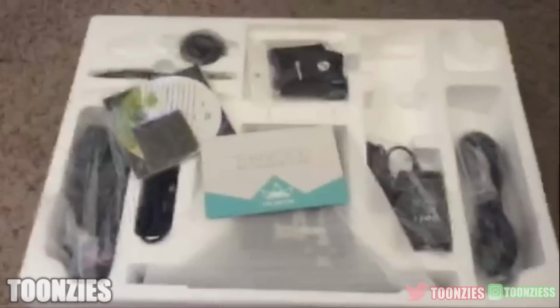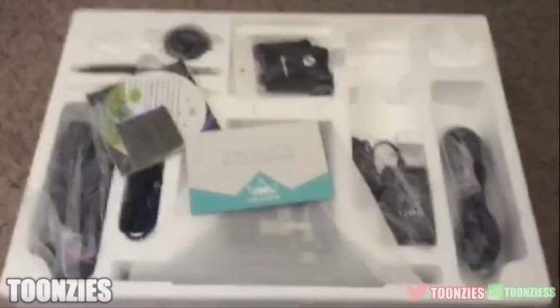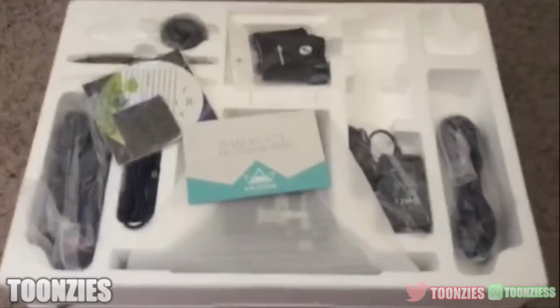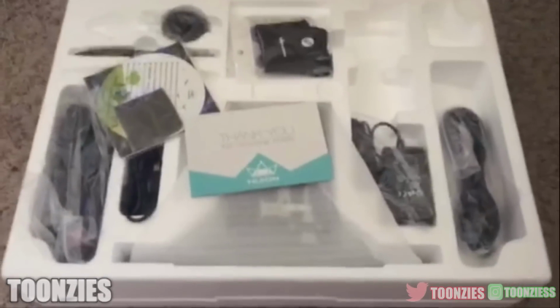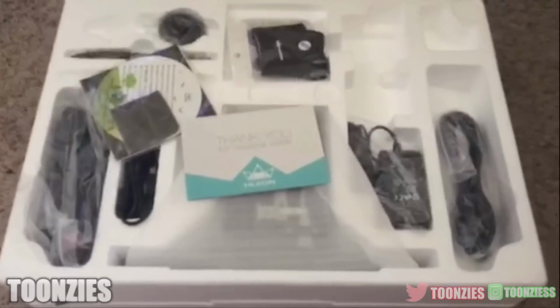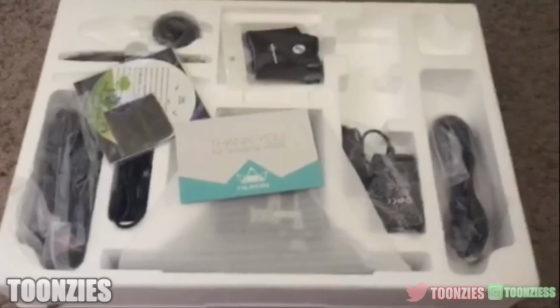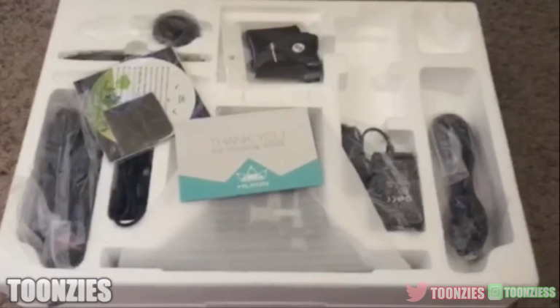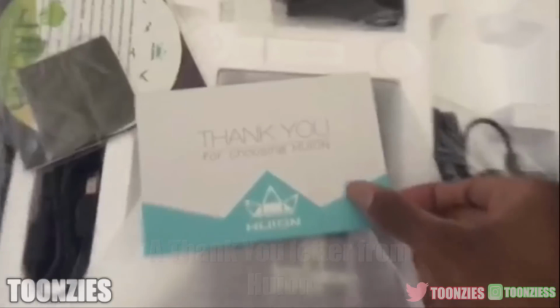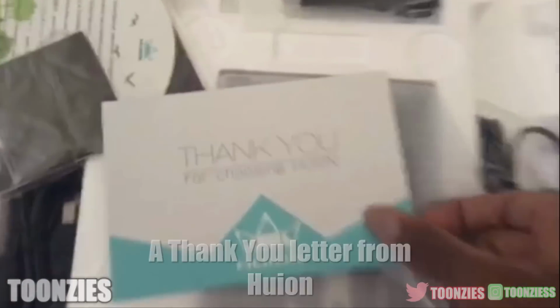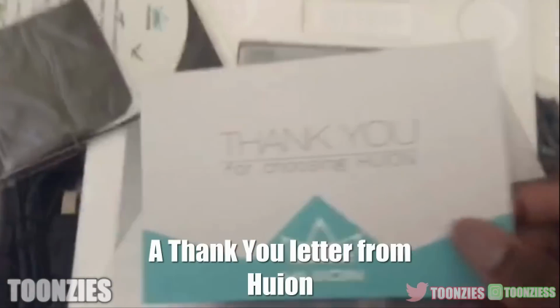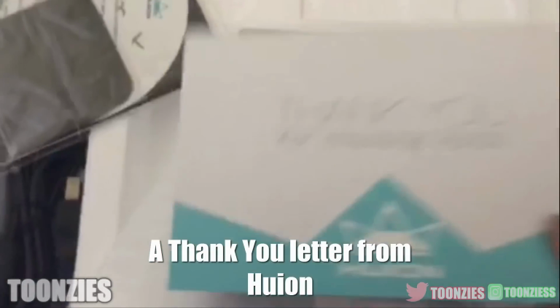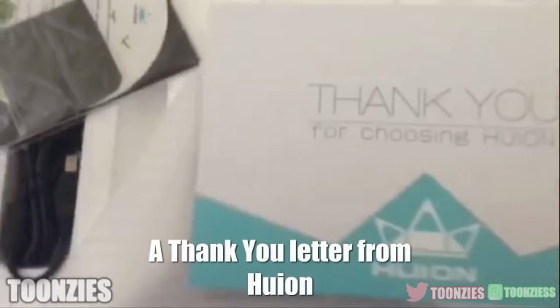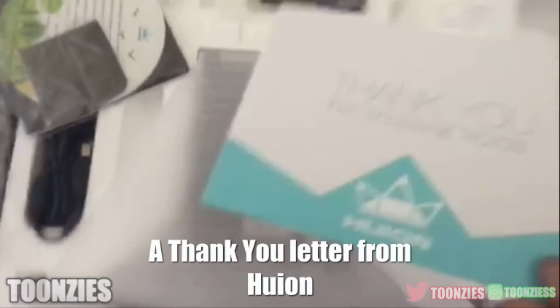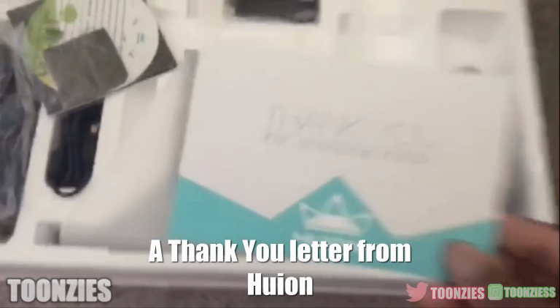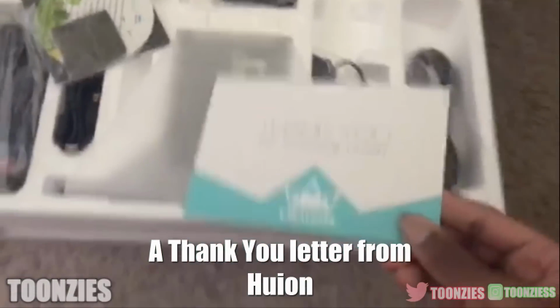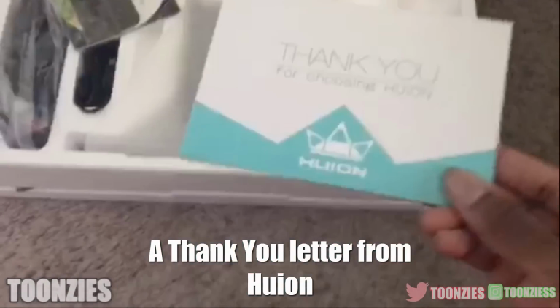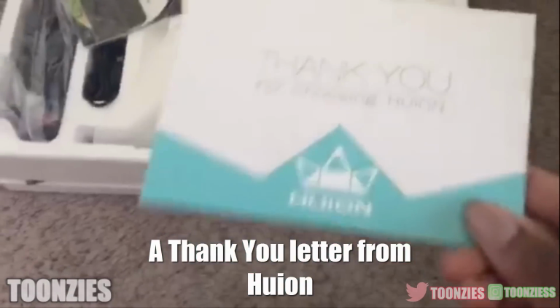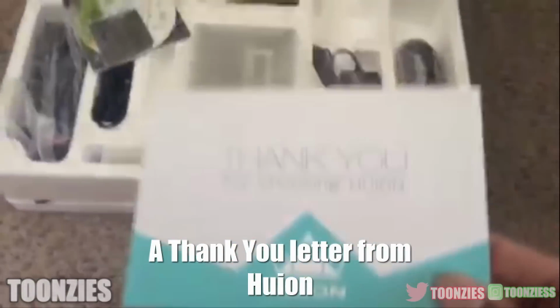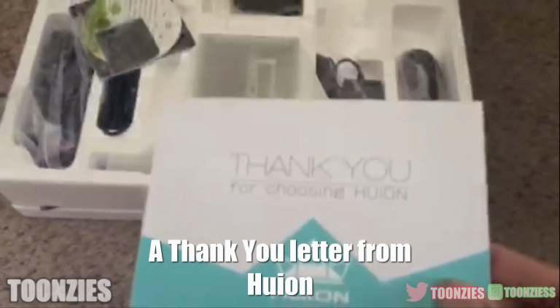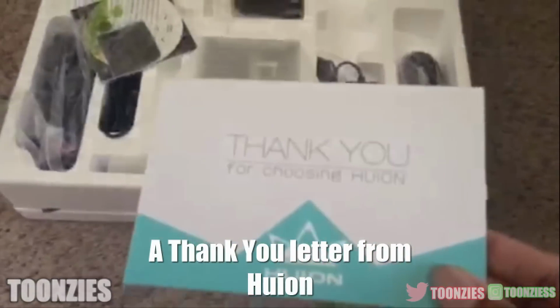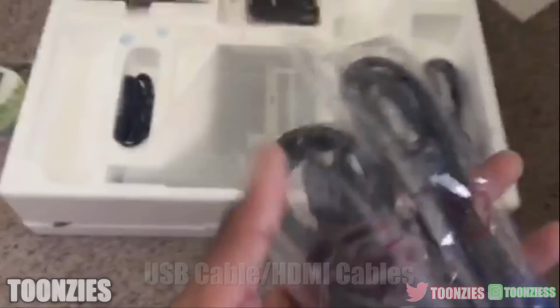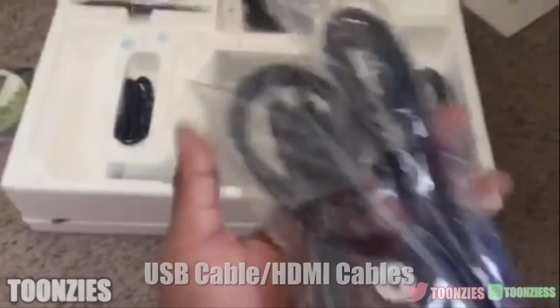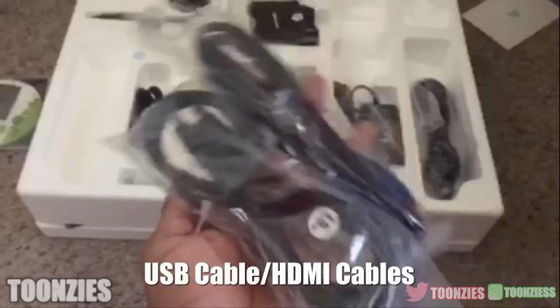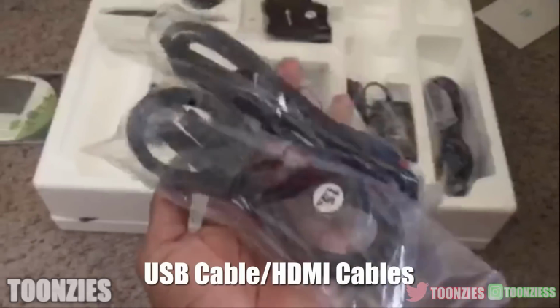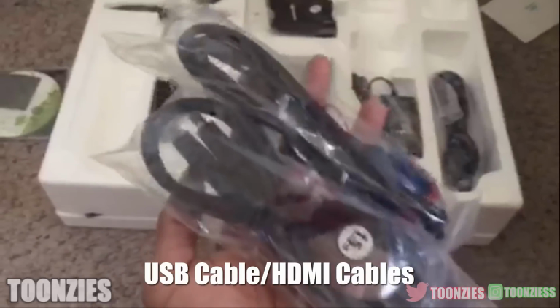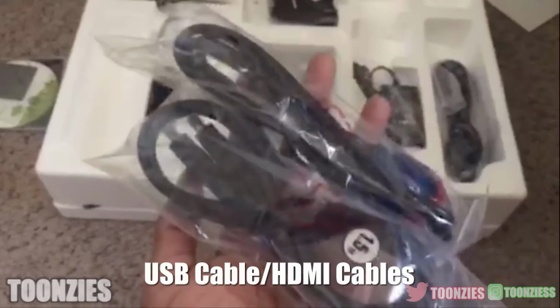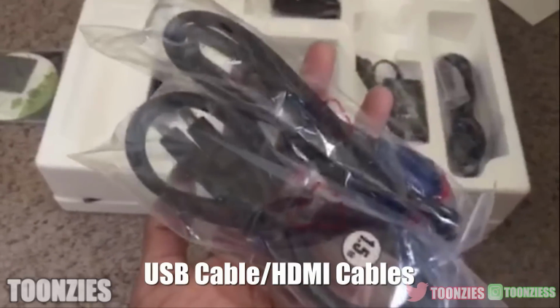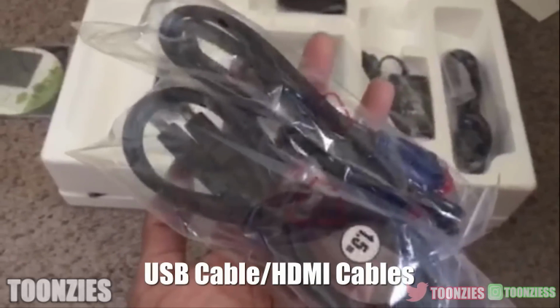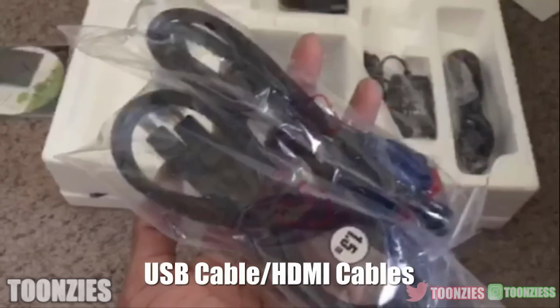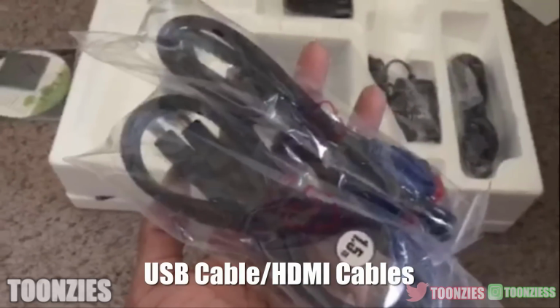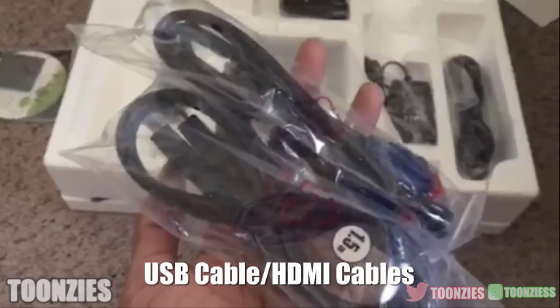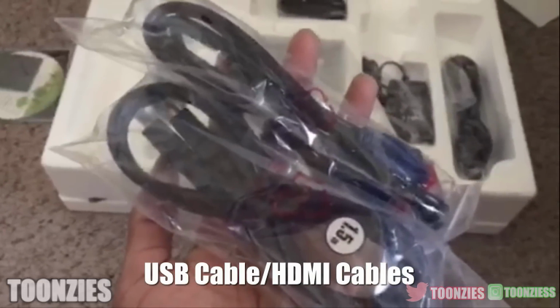This tablet comes with the following: a bunch of random cables, the tablet stand, a power cord and some more cords.